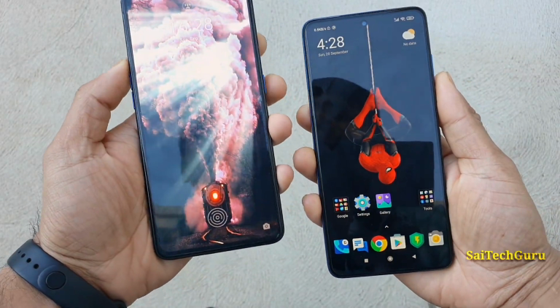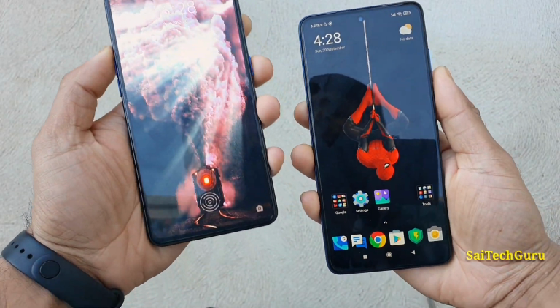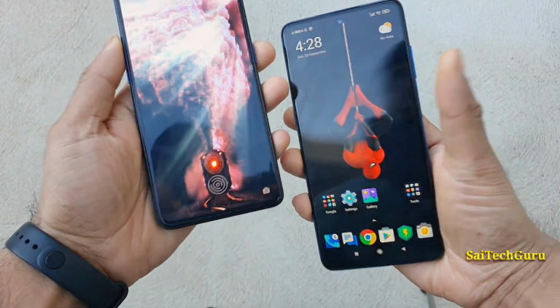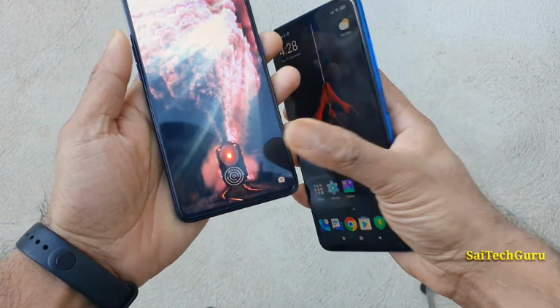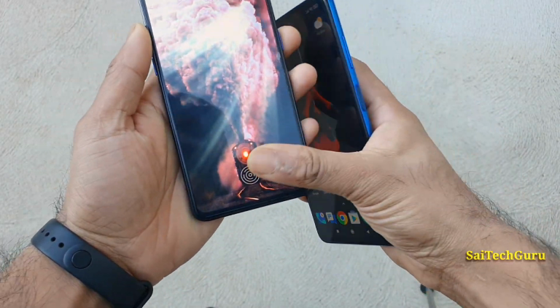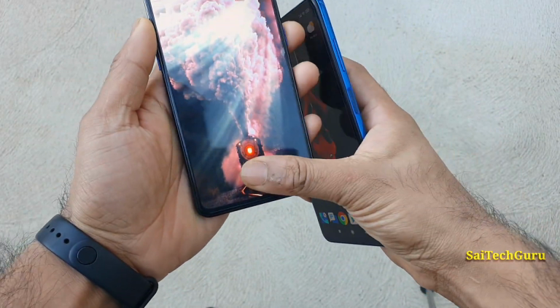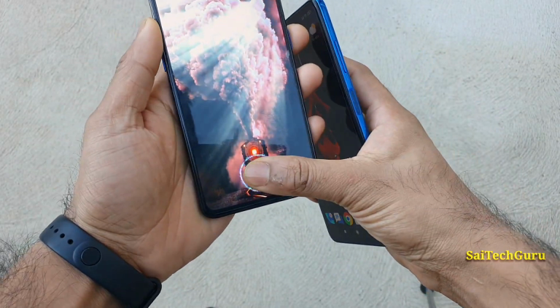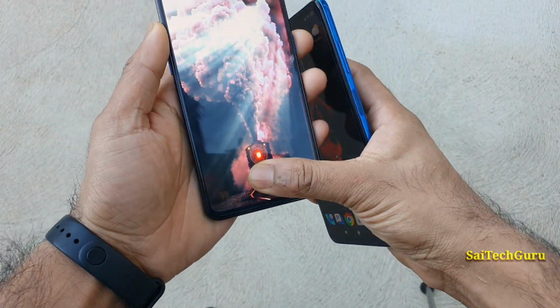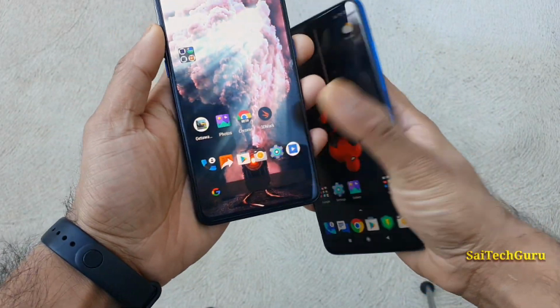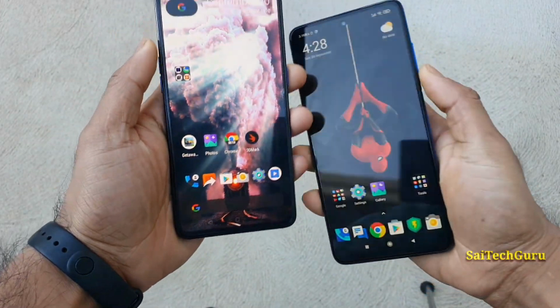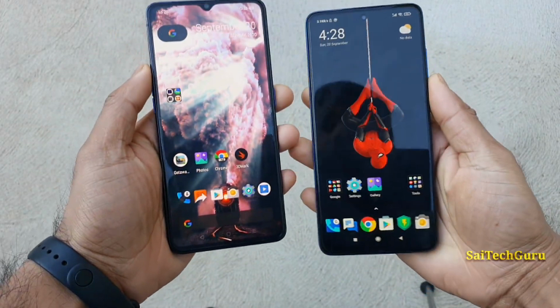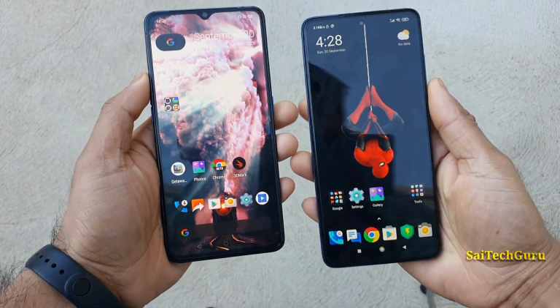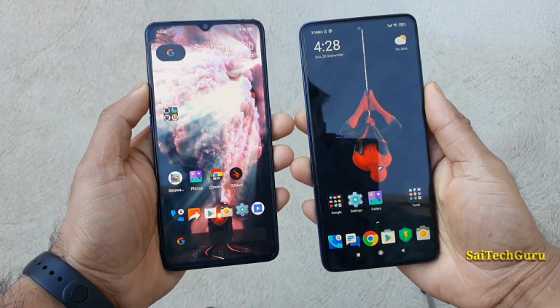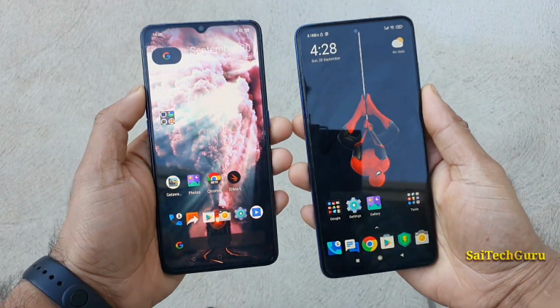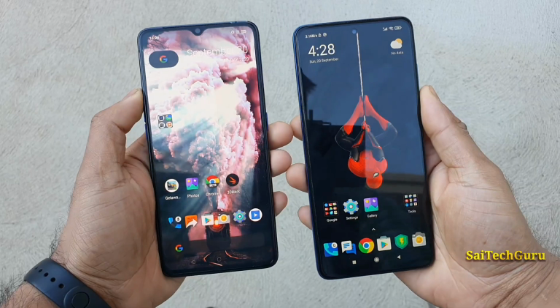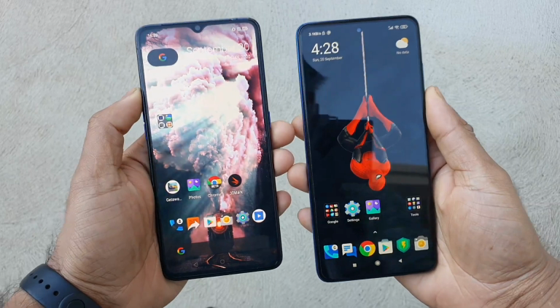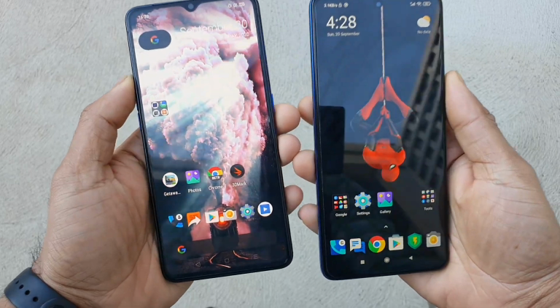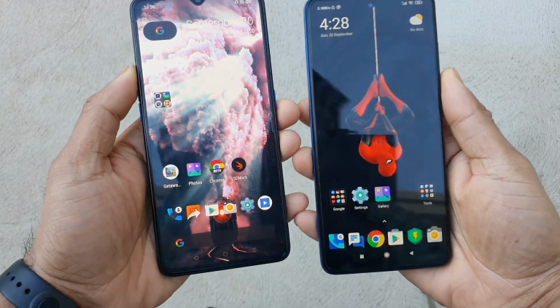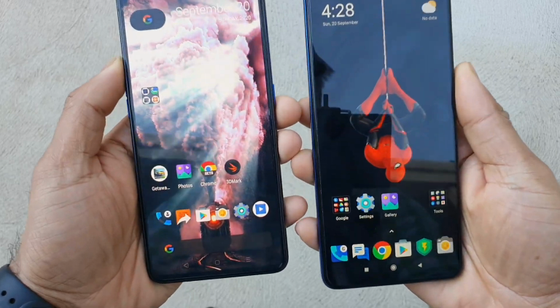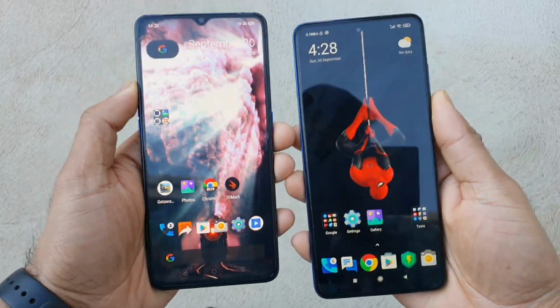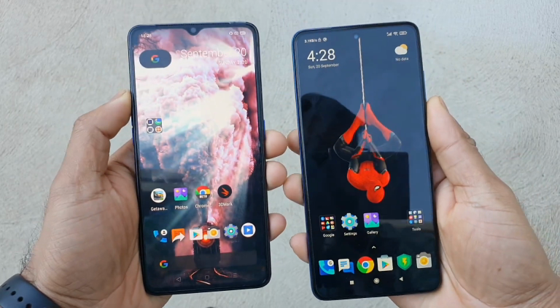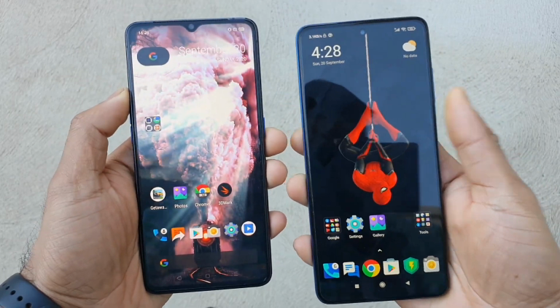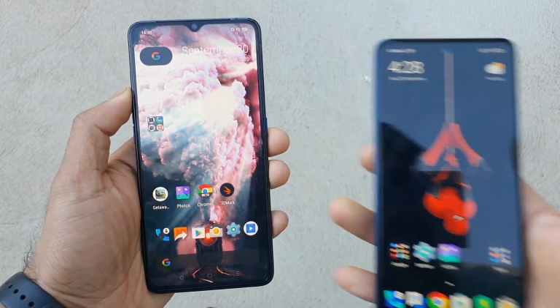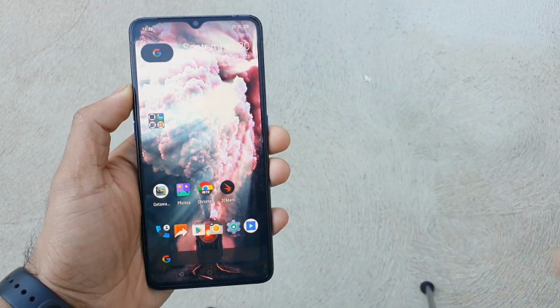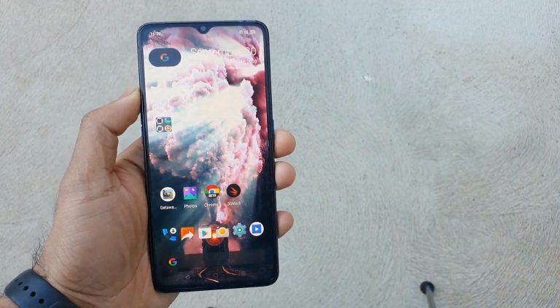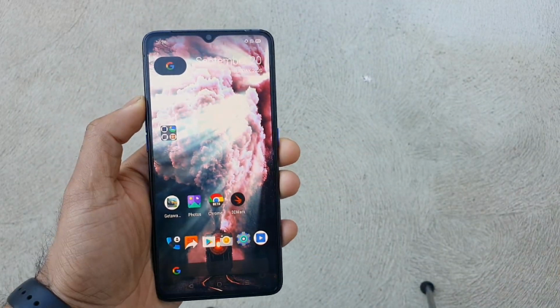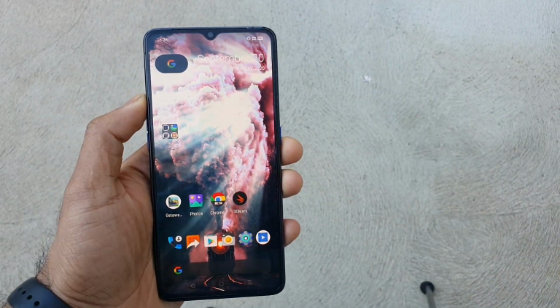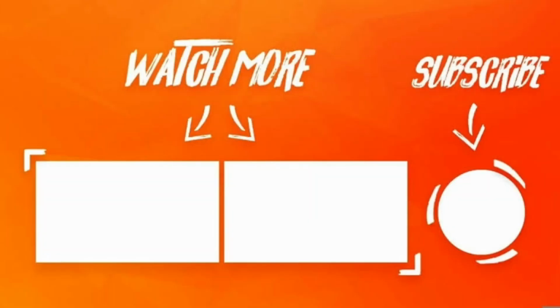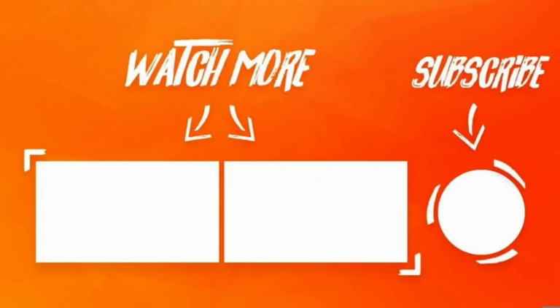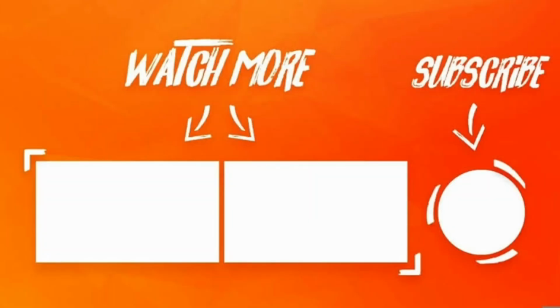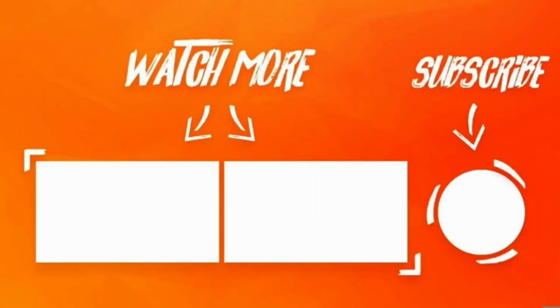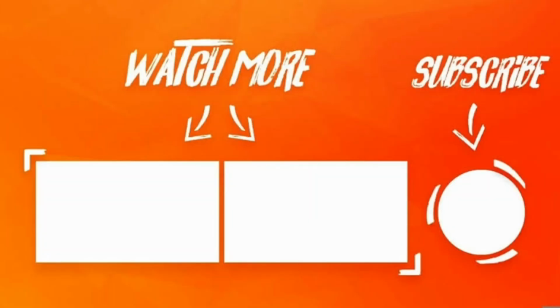For more details make sure to follow me regularly. See you in the next video friends. Until then, bye bye.